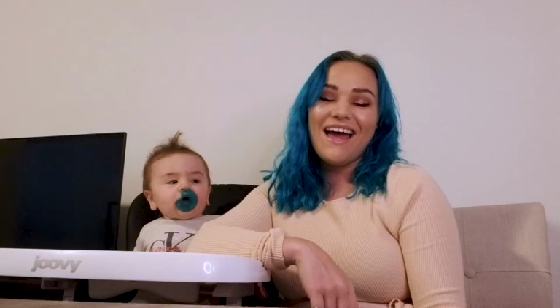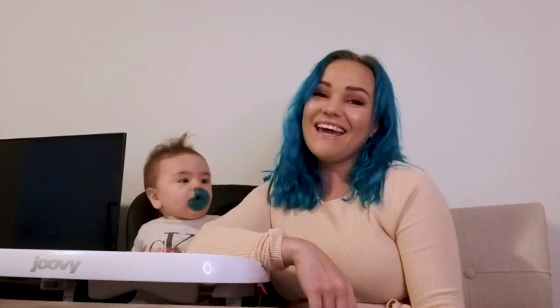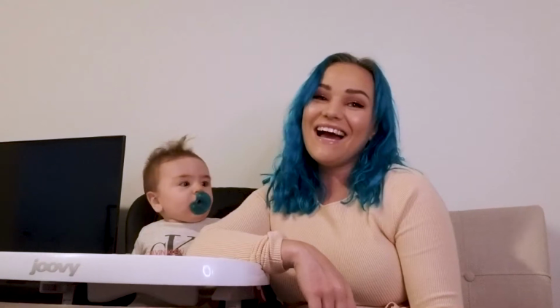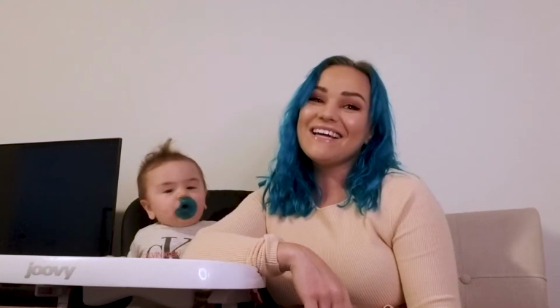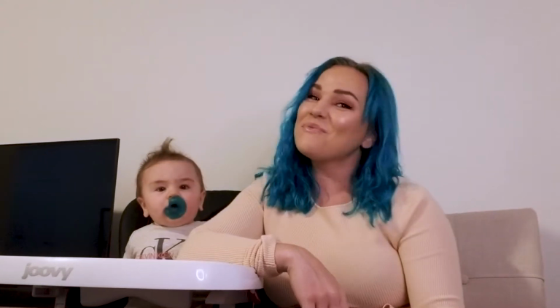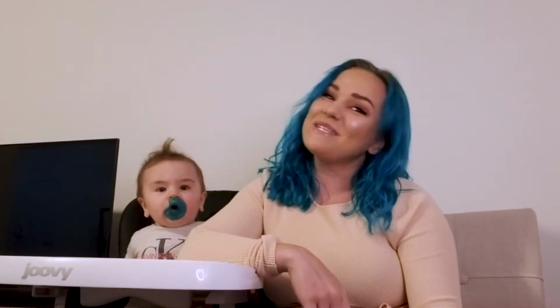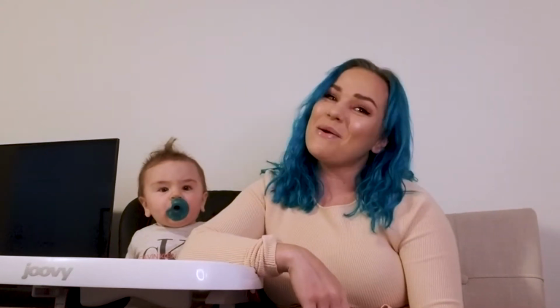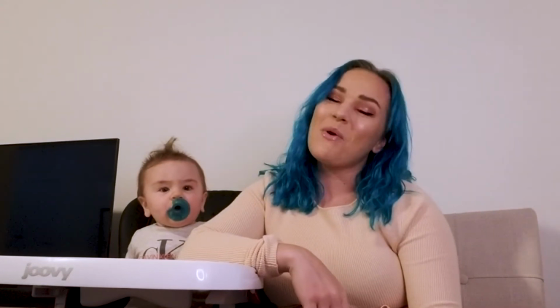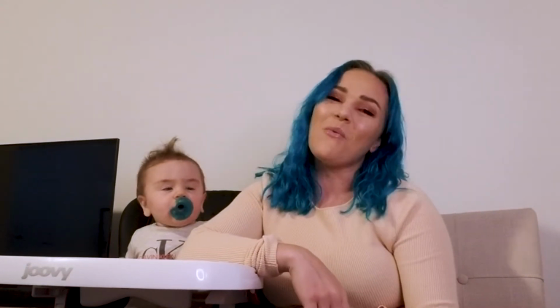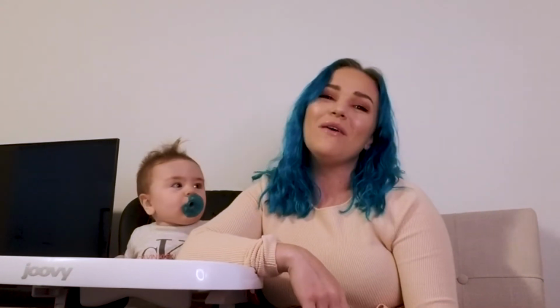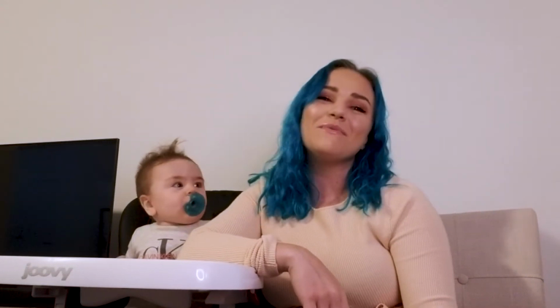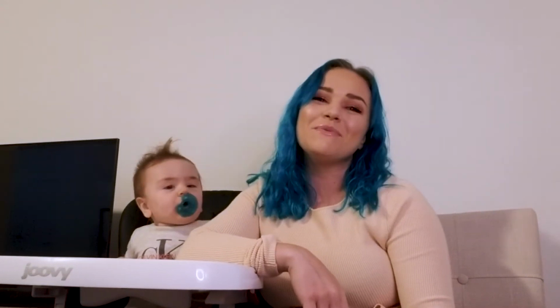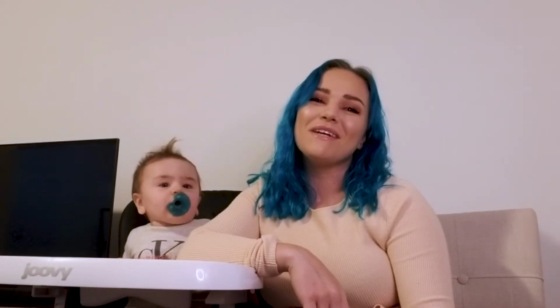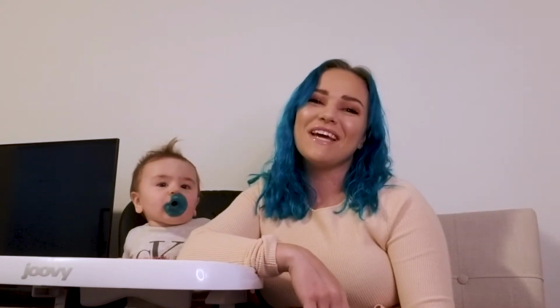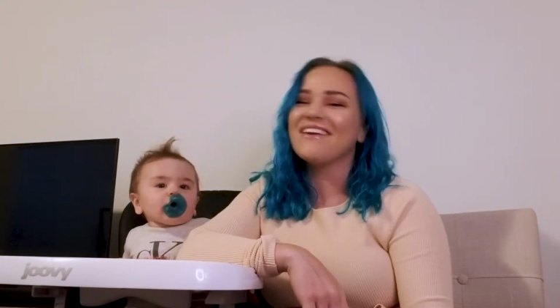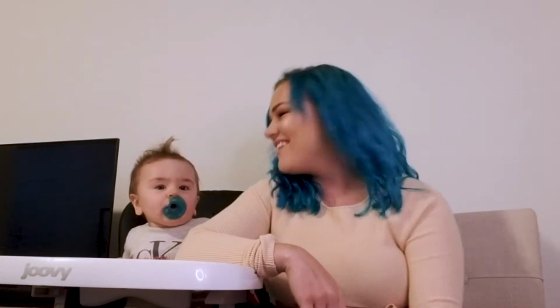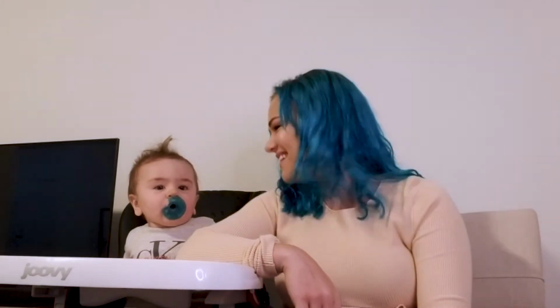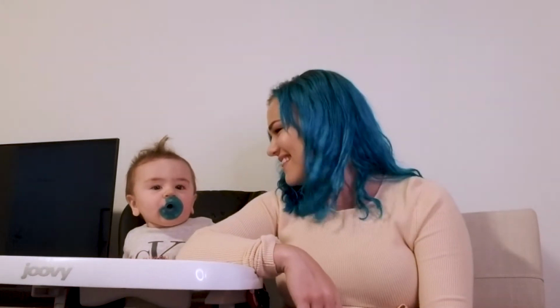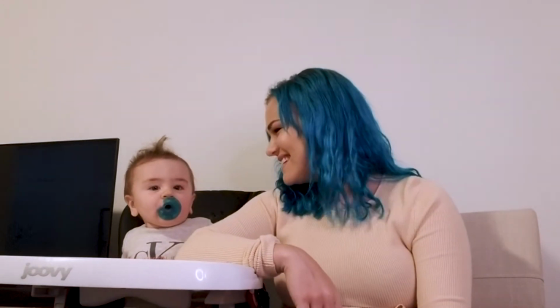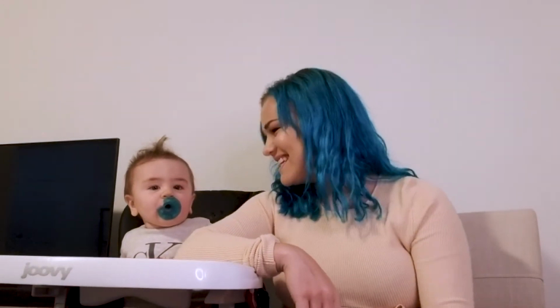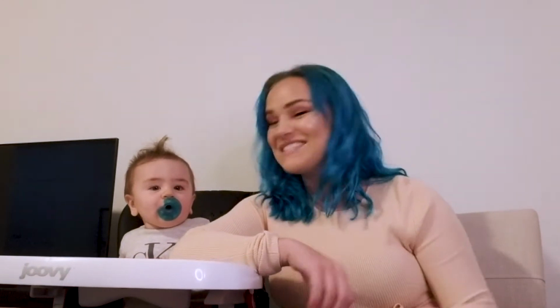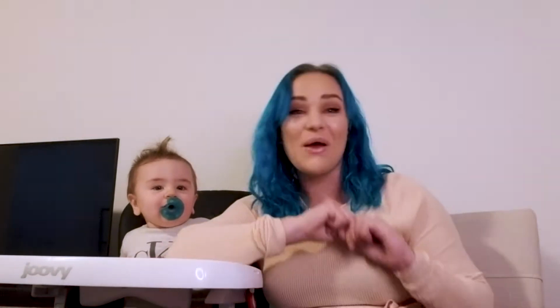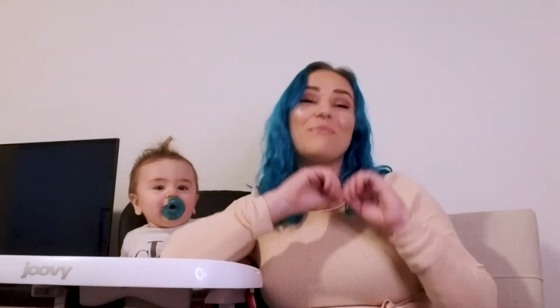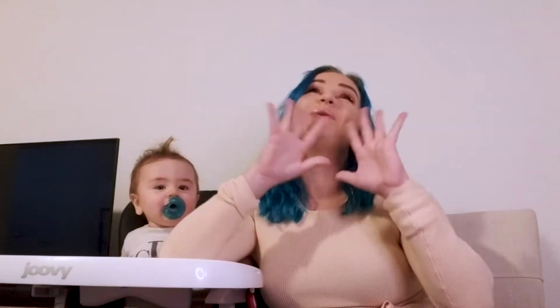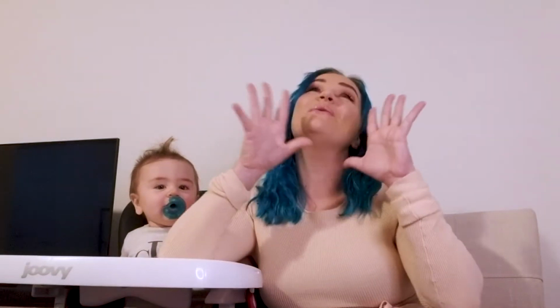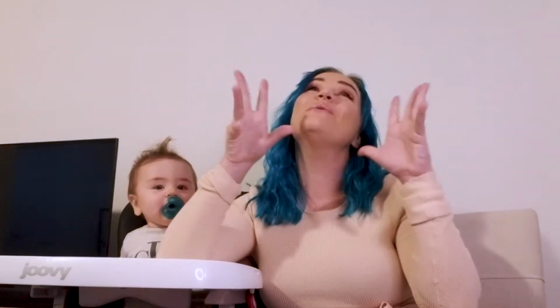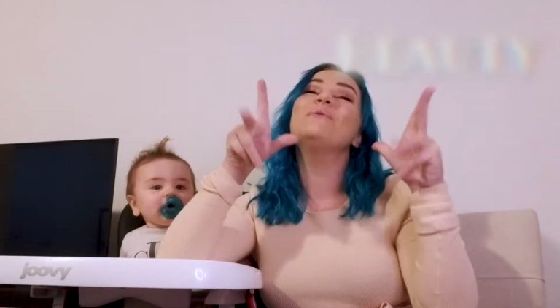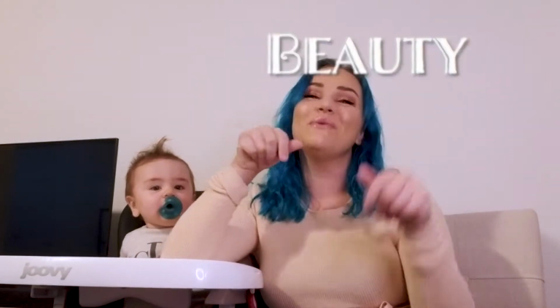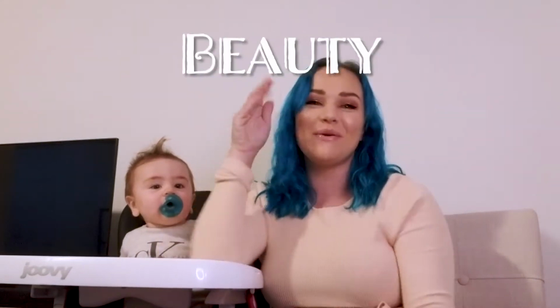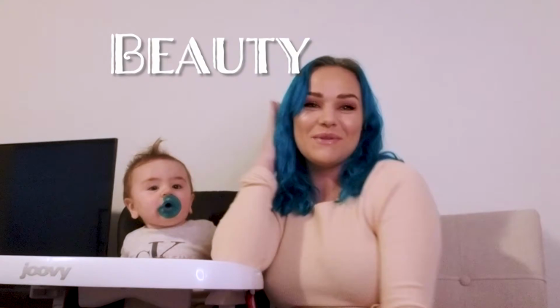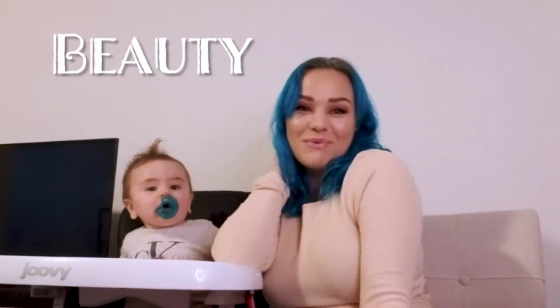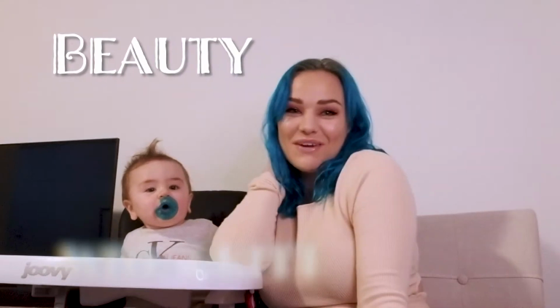Hey guys, what's up? Welcome to my channel. This is Beauty with Britt.